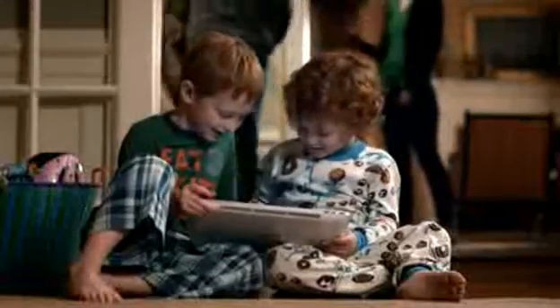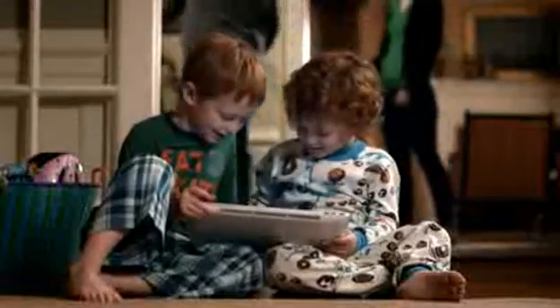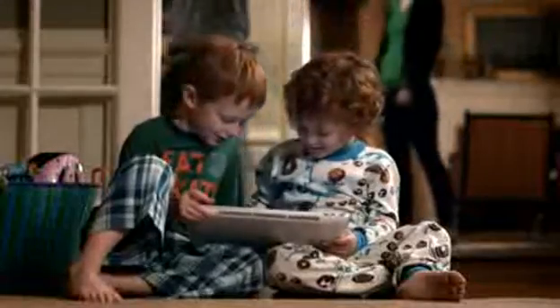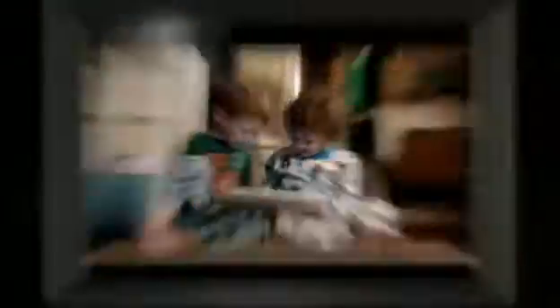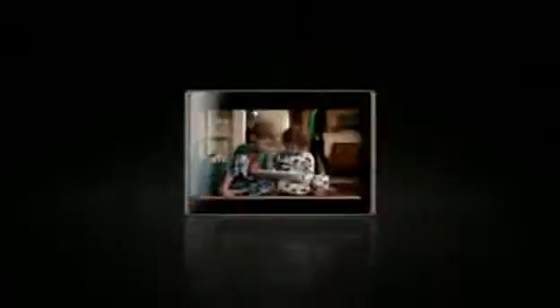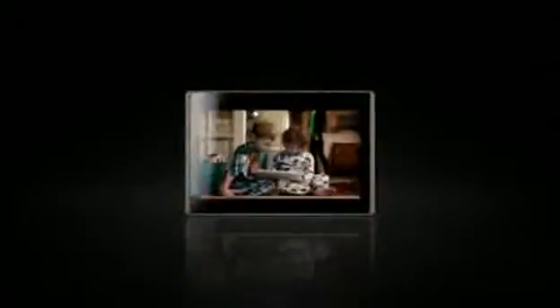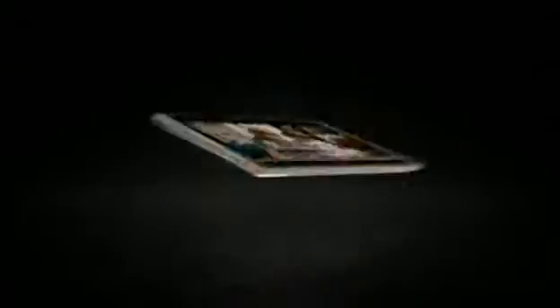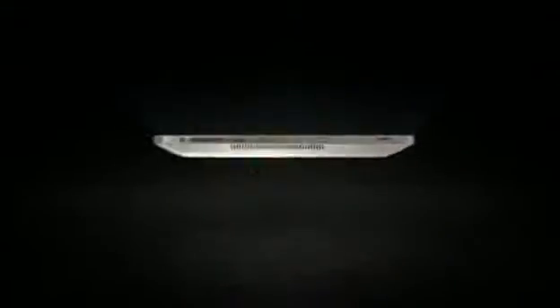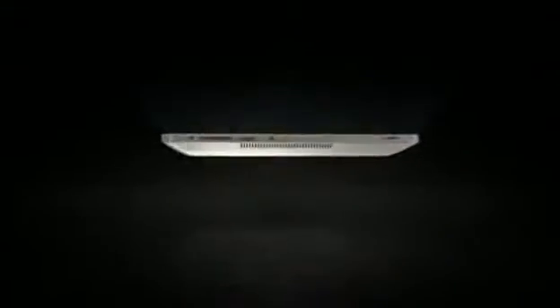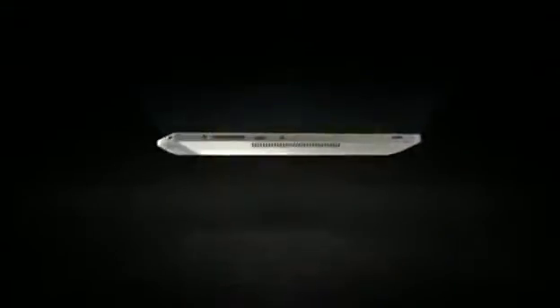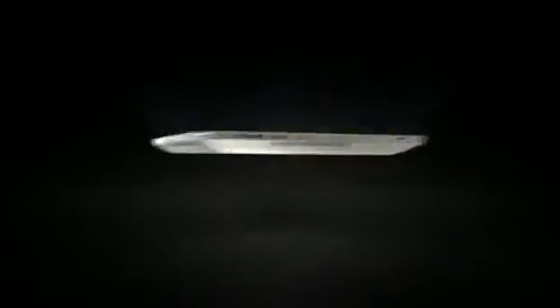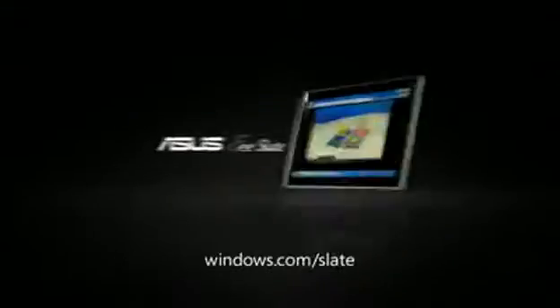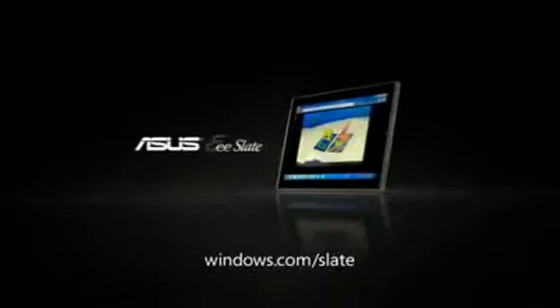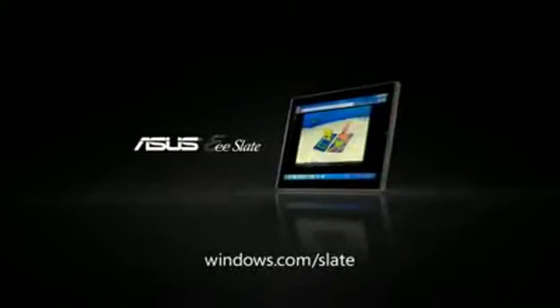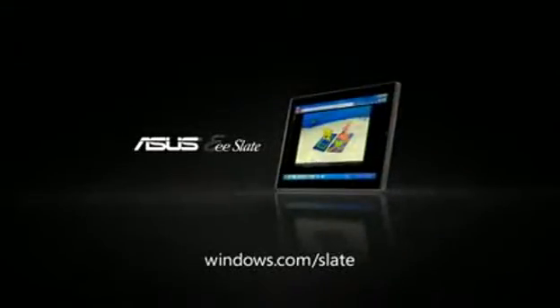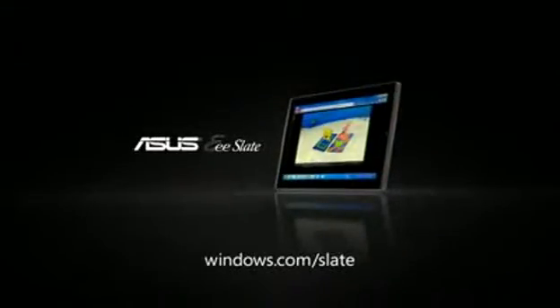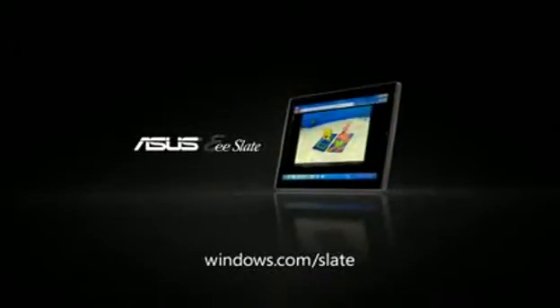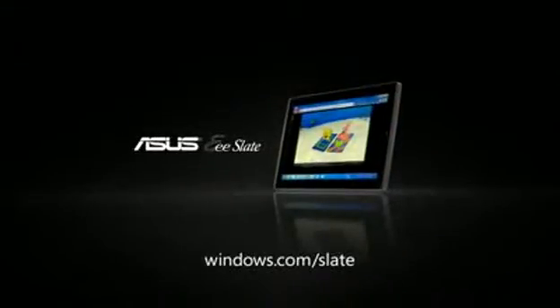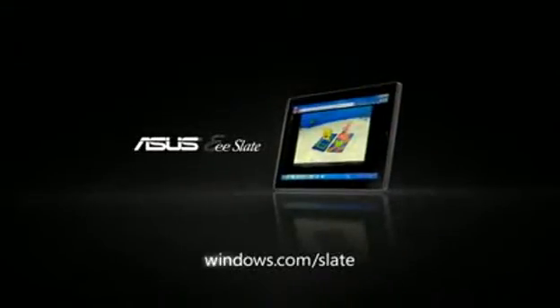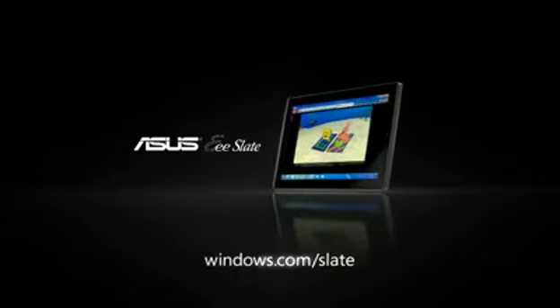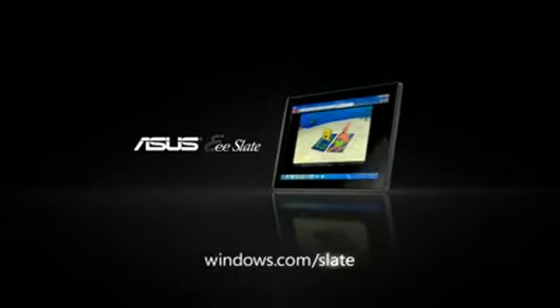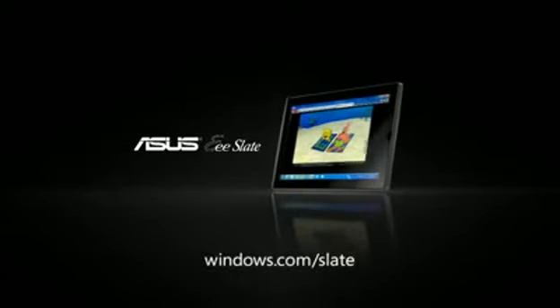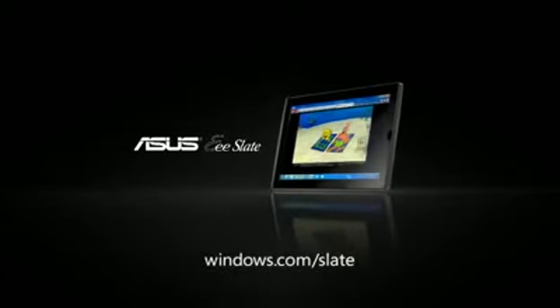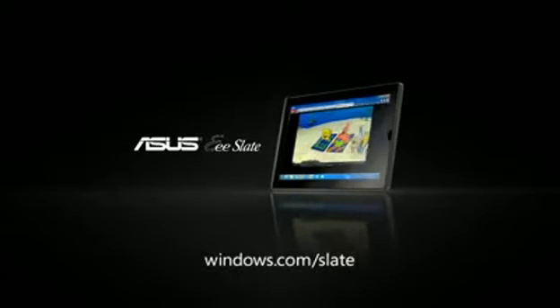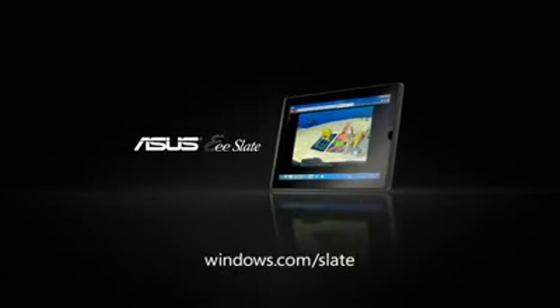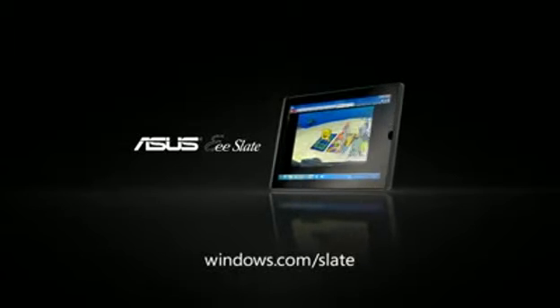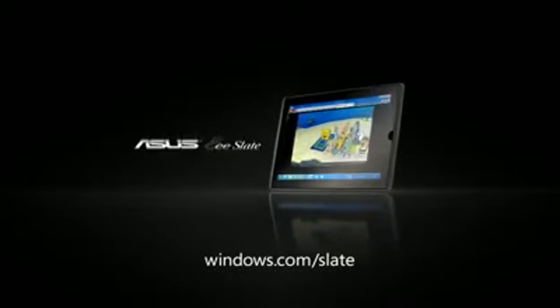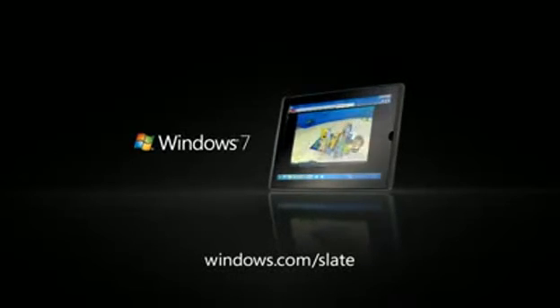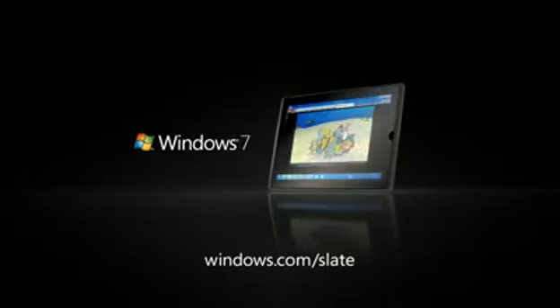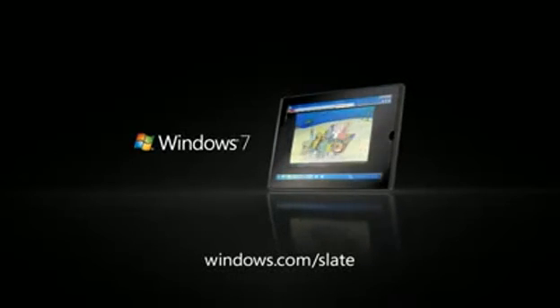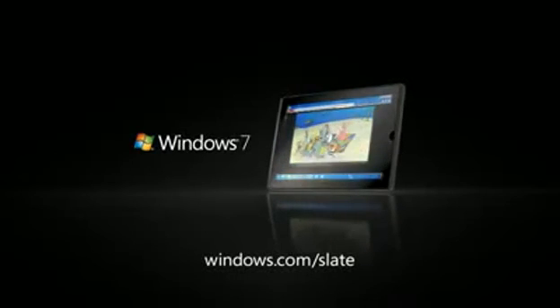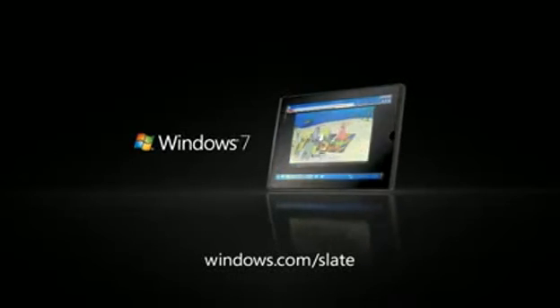The new ASUS E Slate, powered by Windows 7. It's a PC. It's life-changing. Sort of.